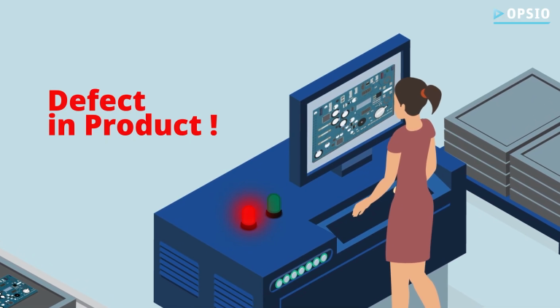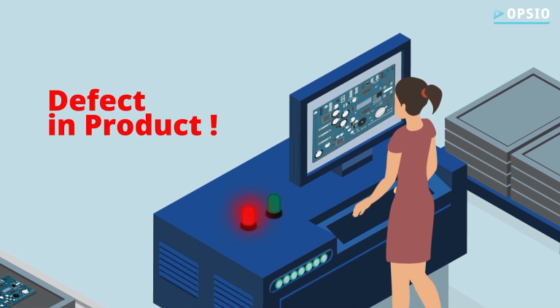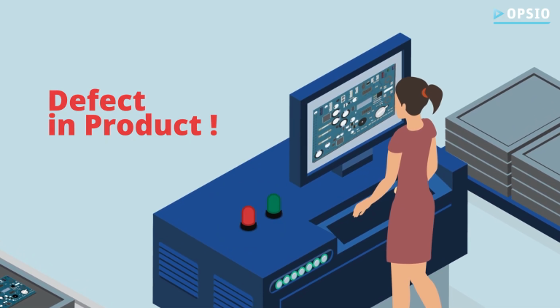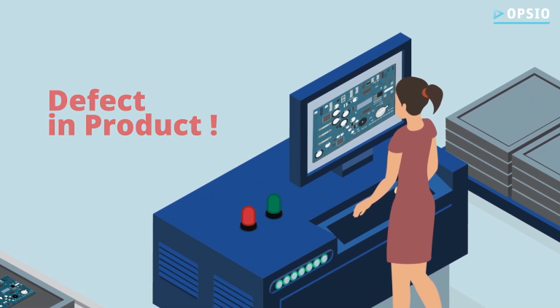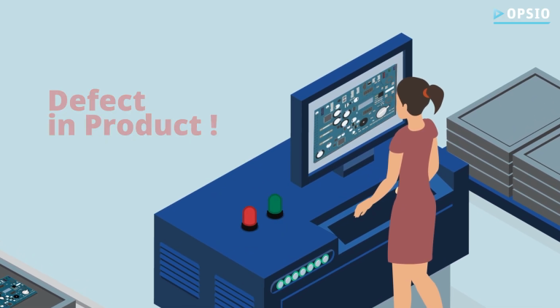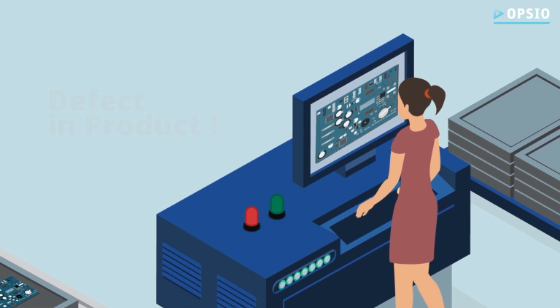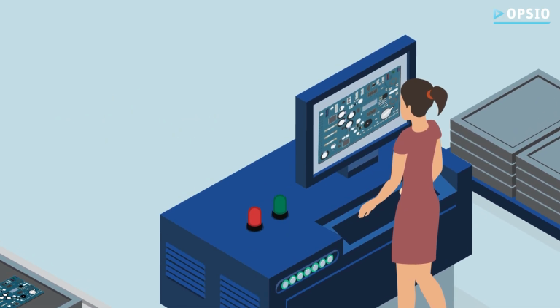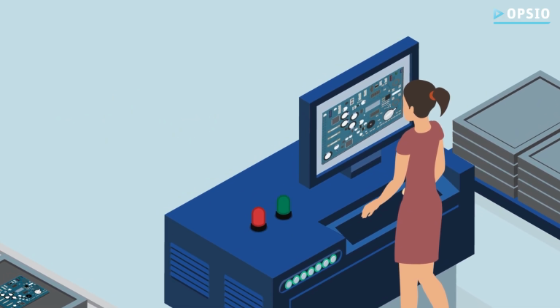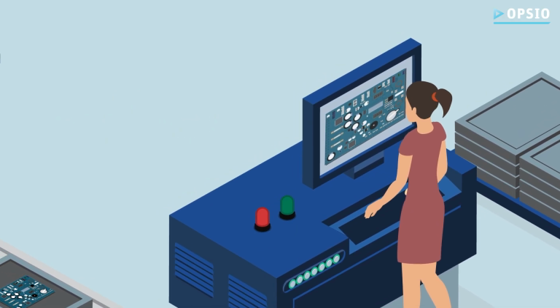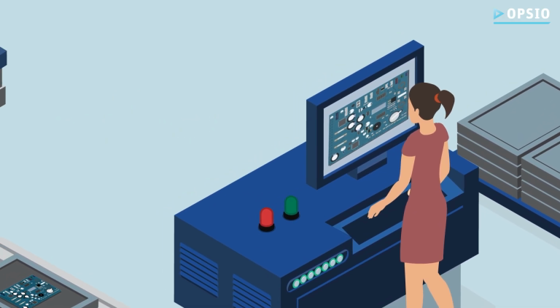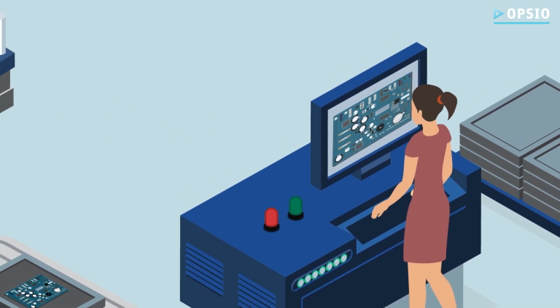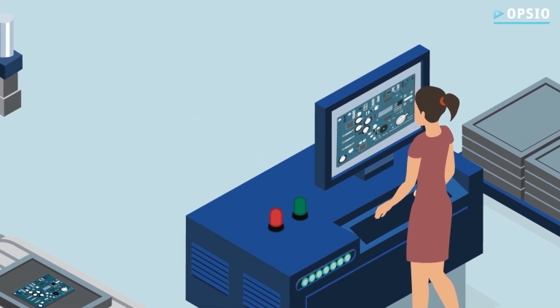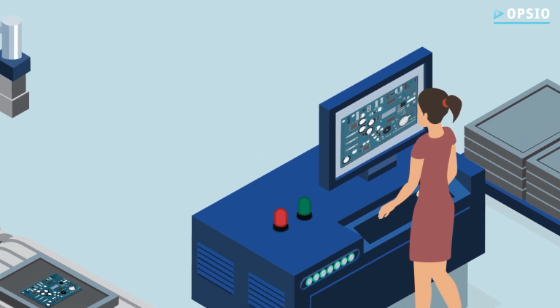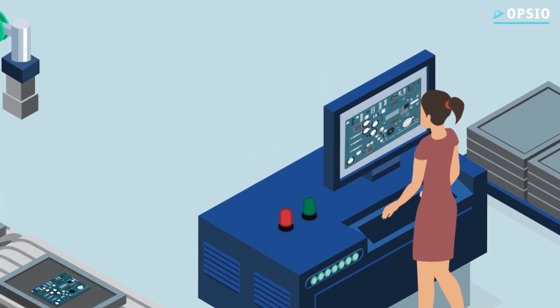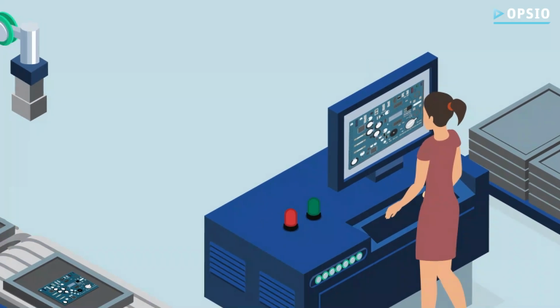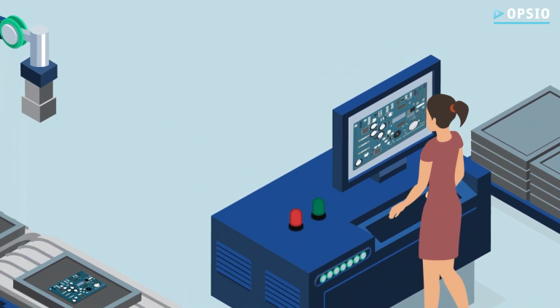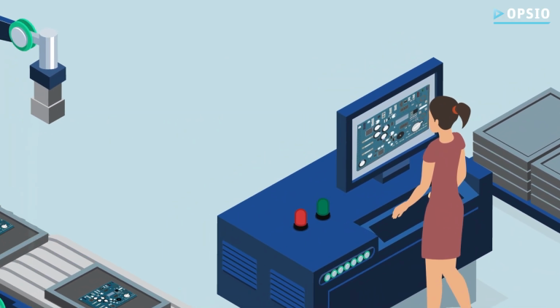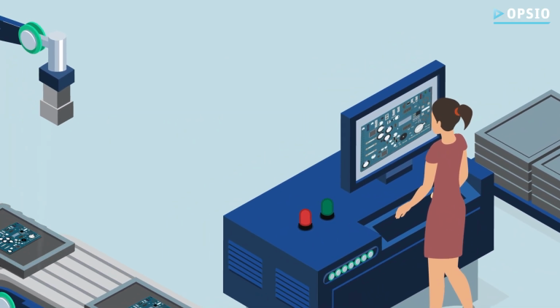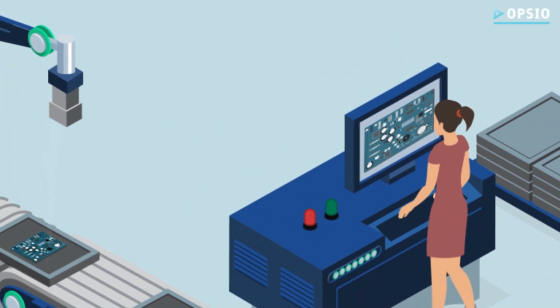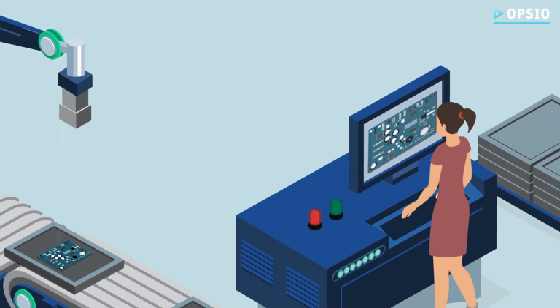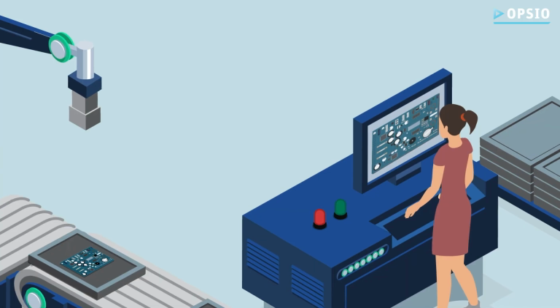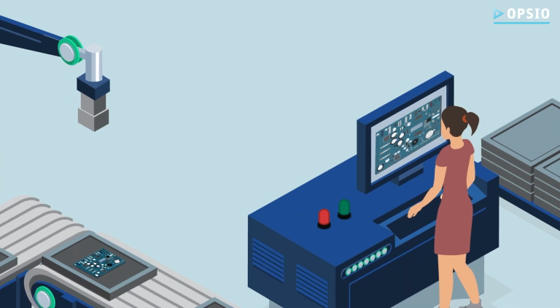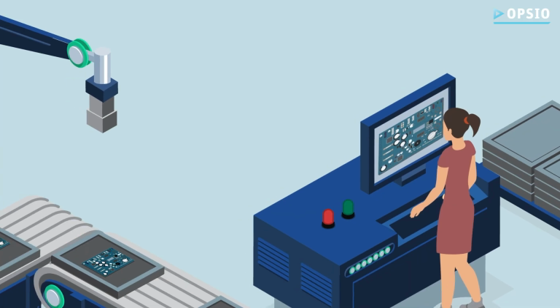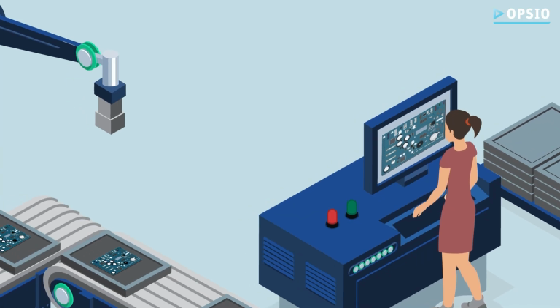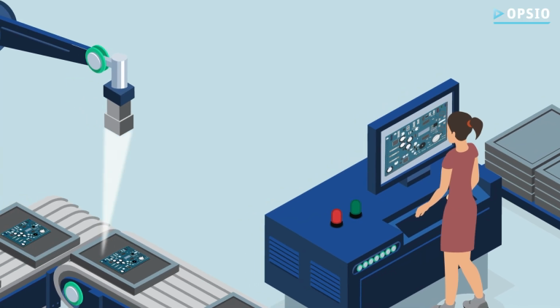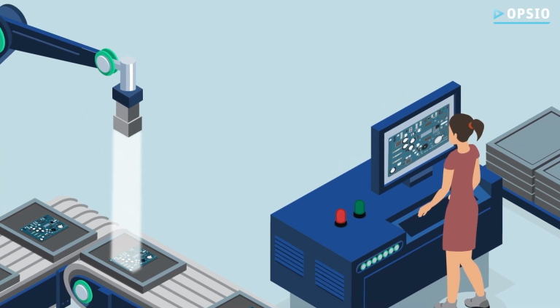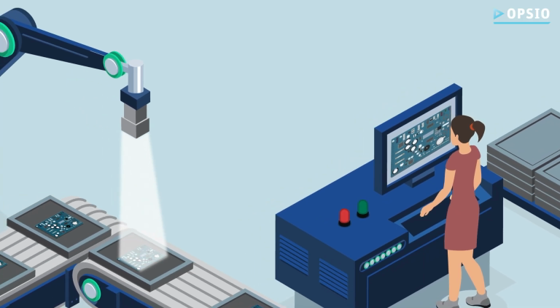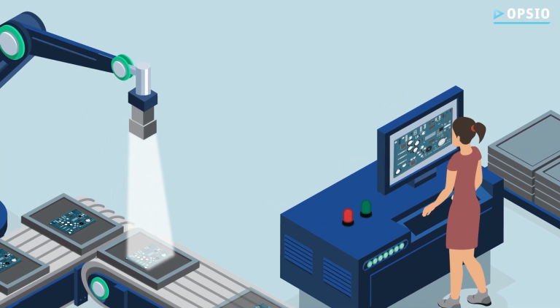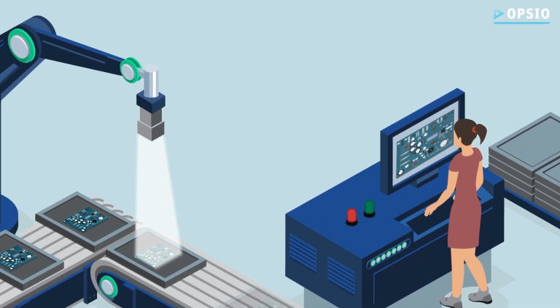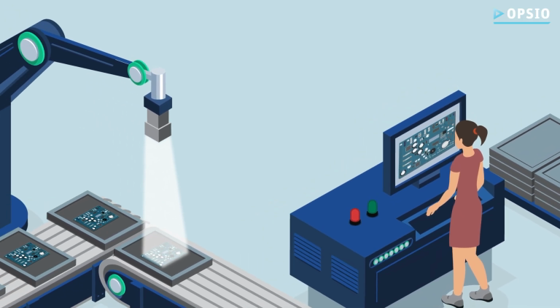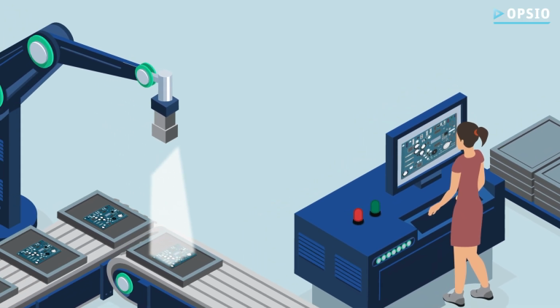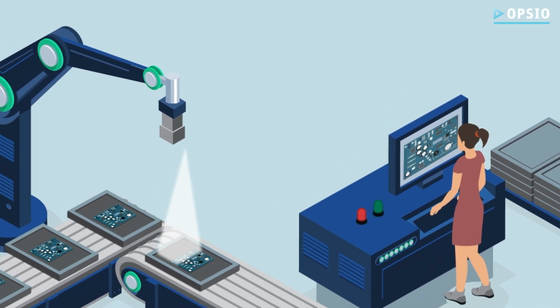These AI-driven visual inspection systems catch defects early, ensuring flawed products never reach customers.